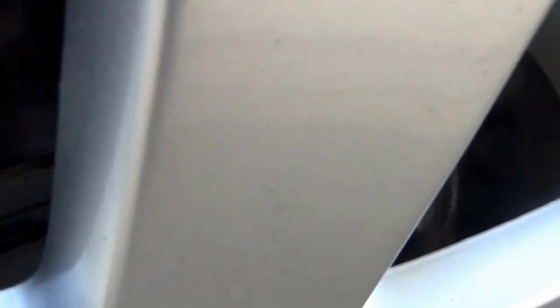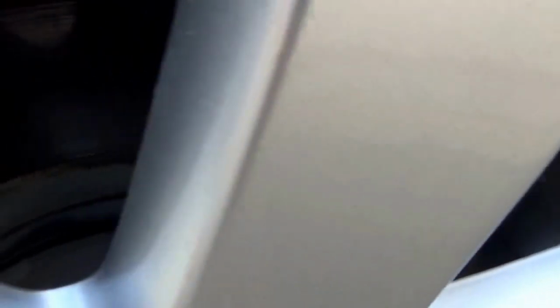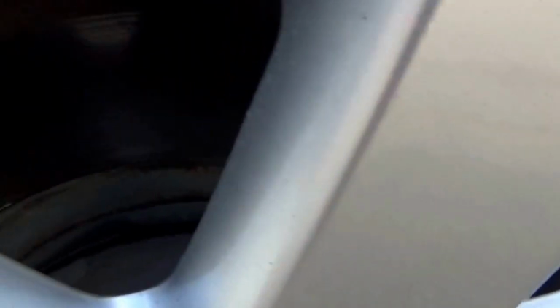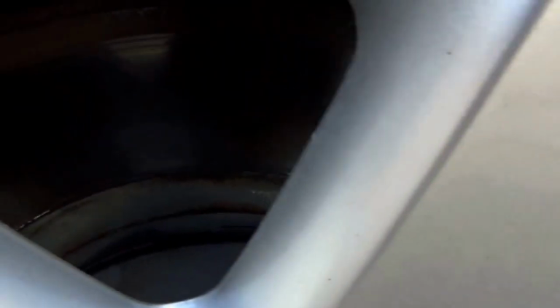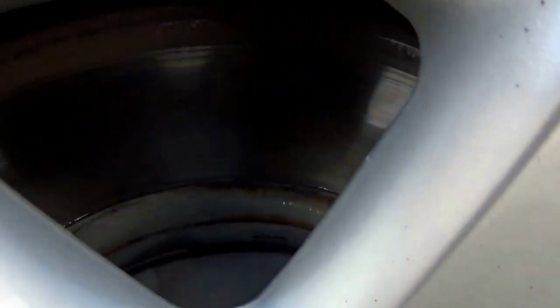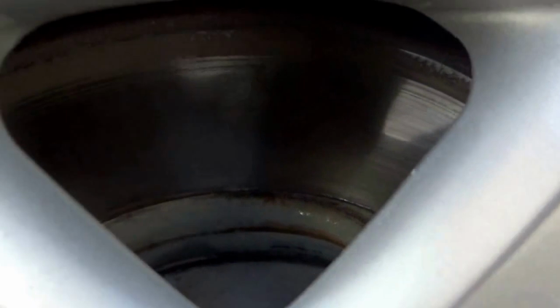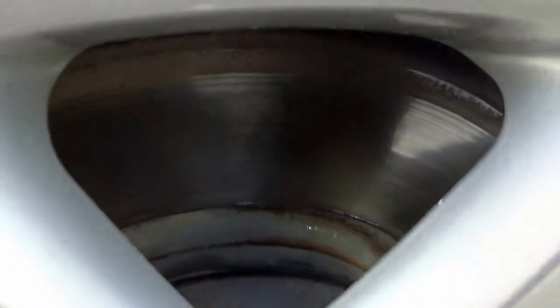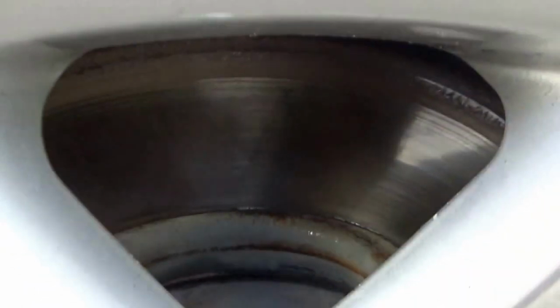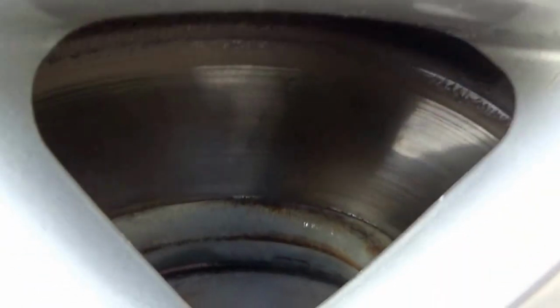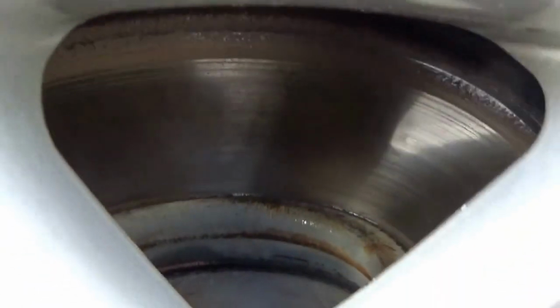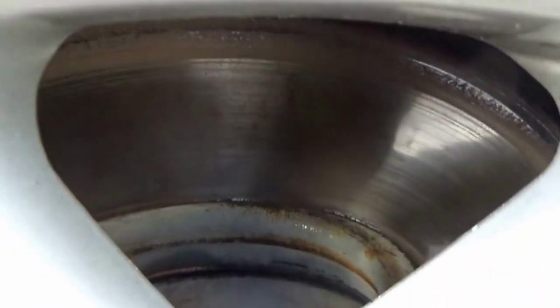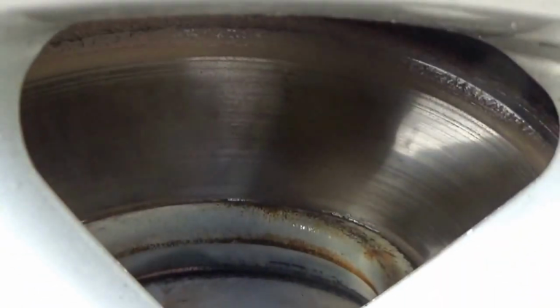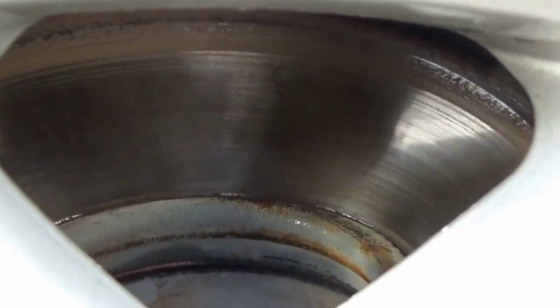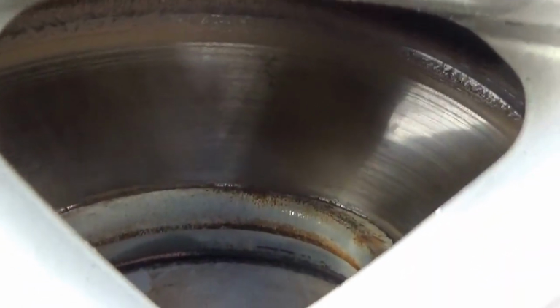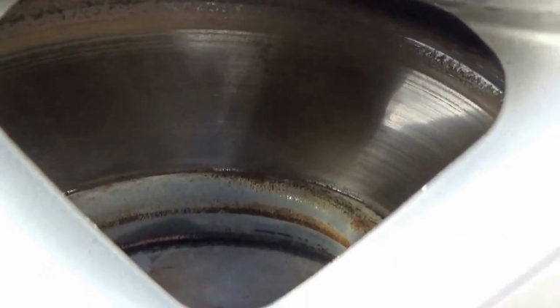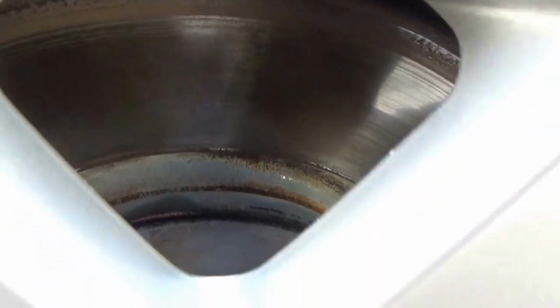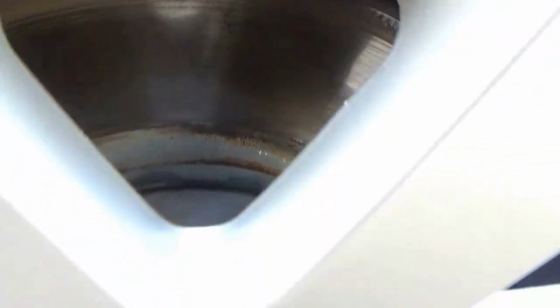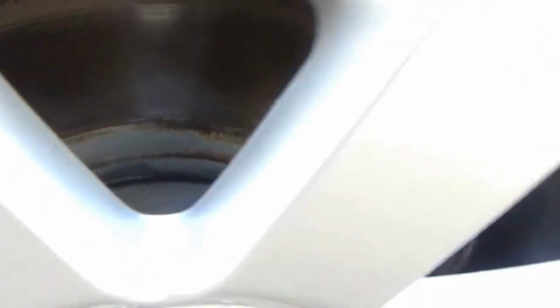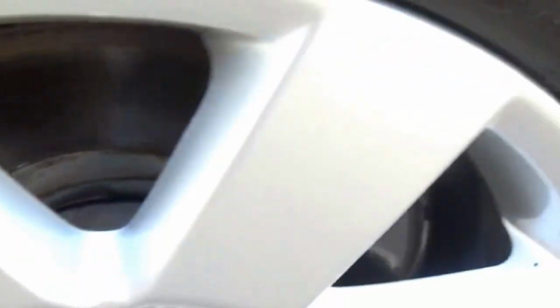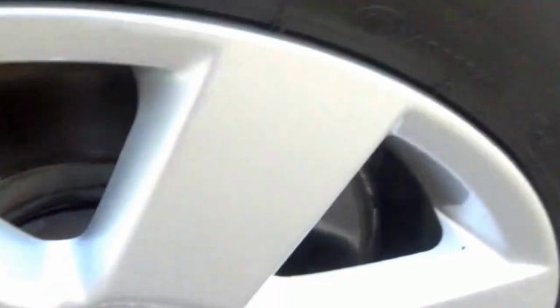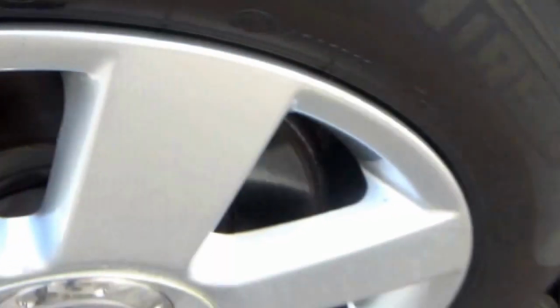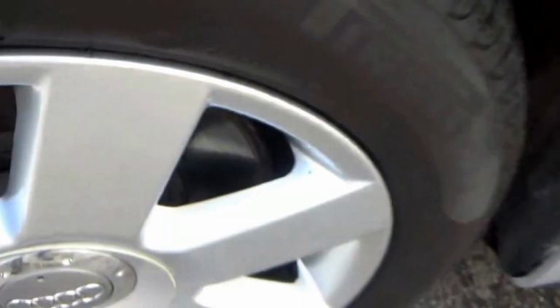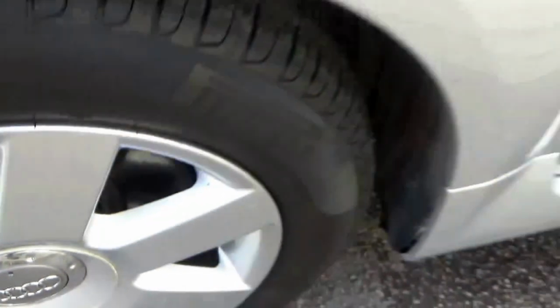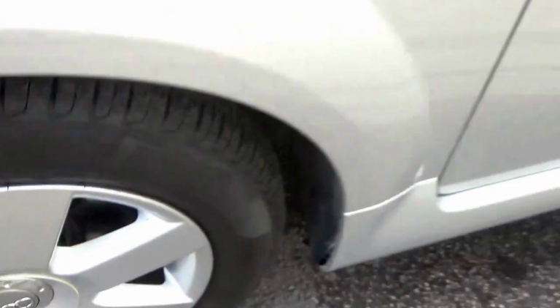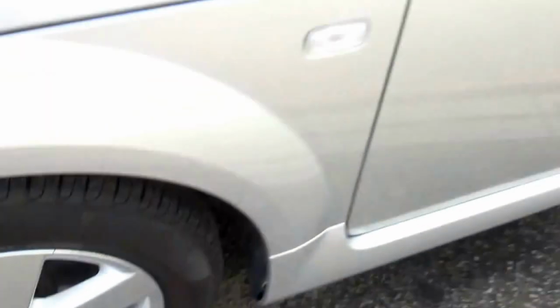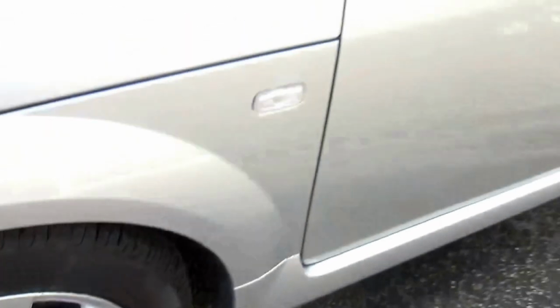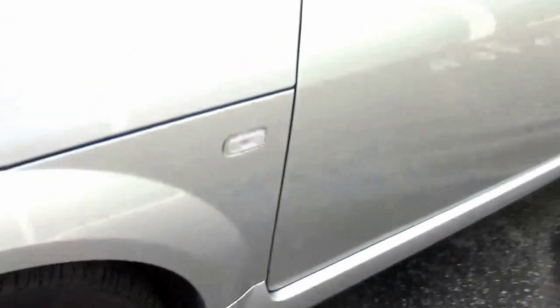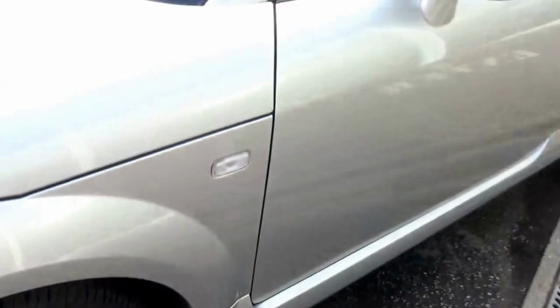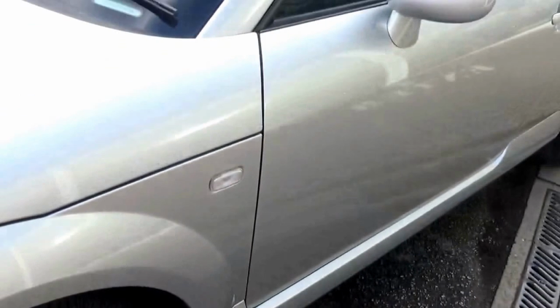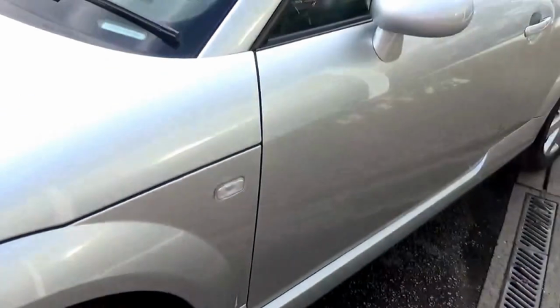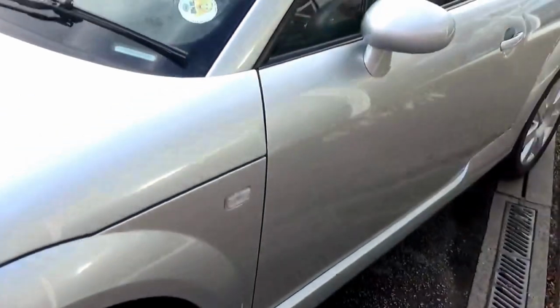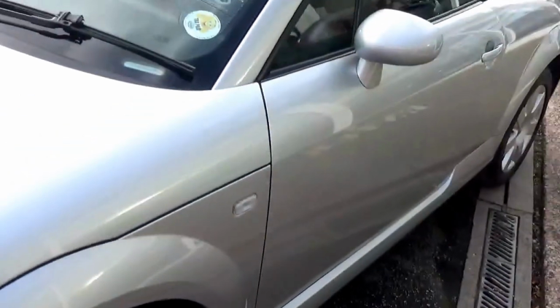Brakes have not long been replaced, as you can see the new discs on there. That's a great all round condition.